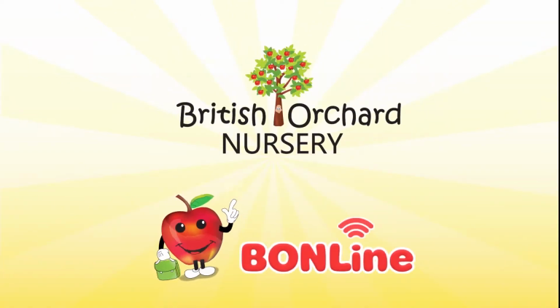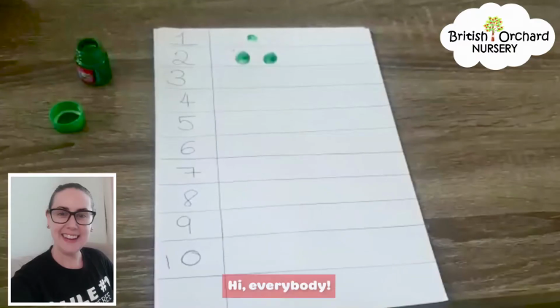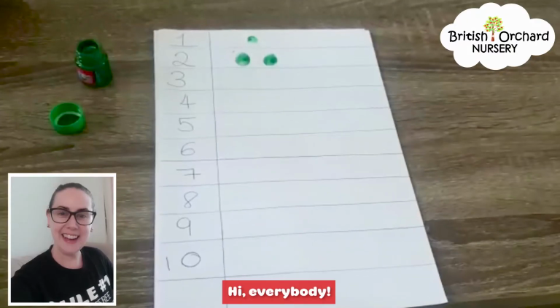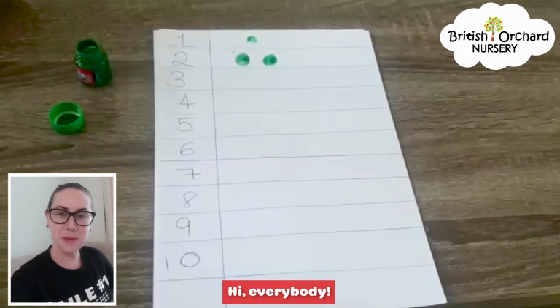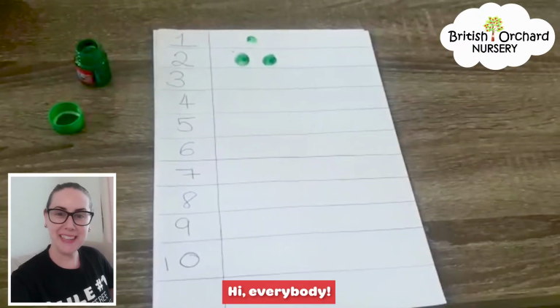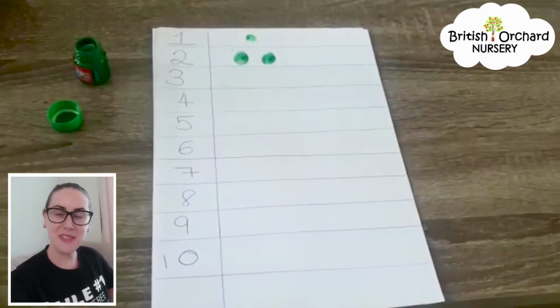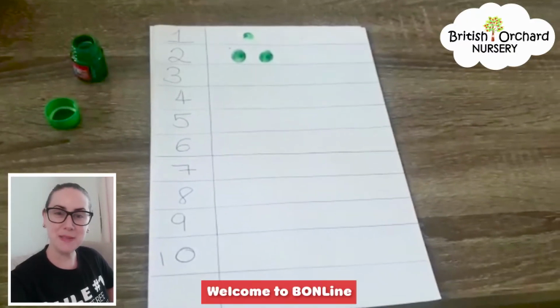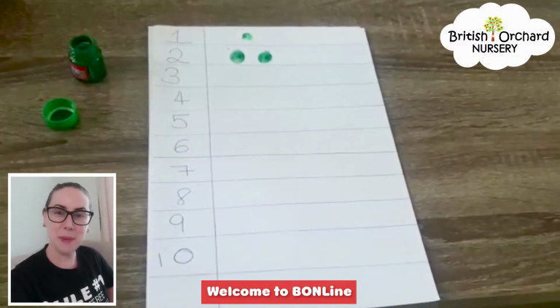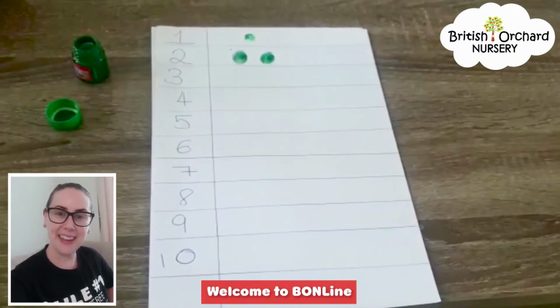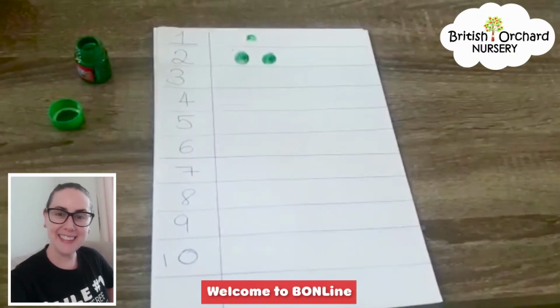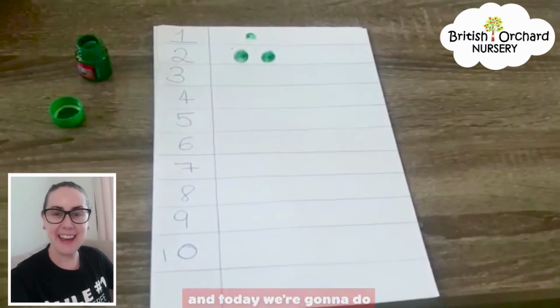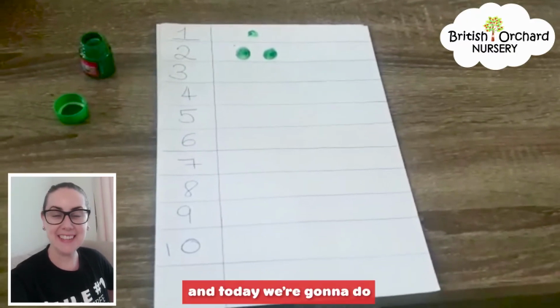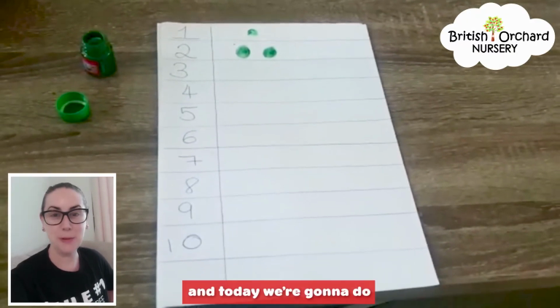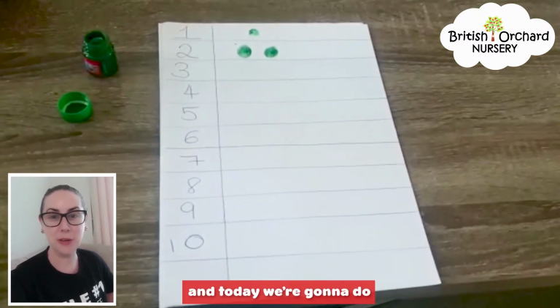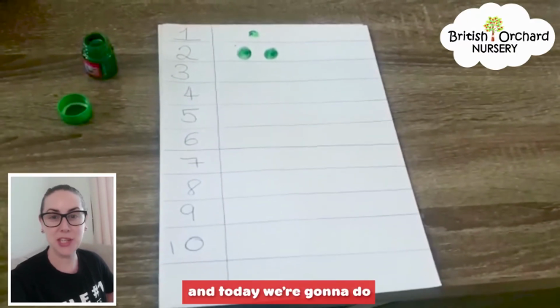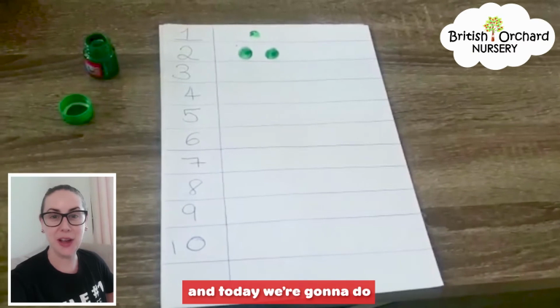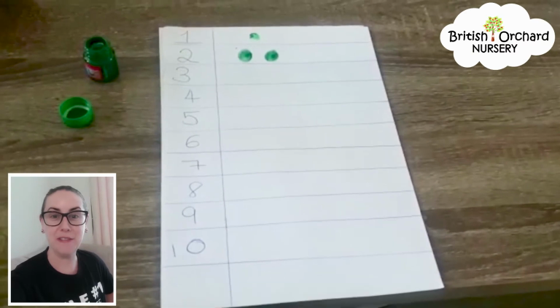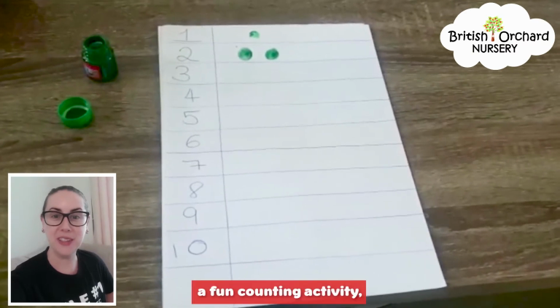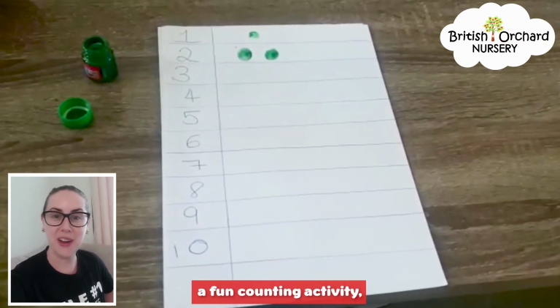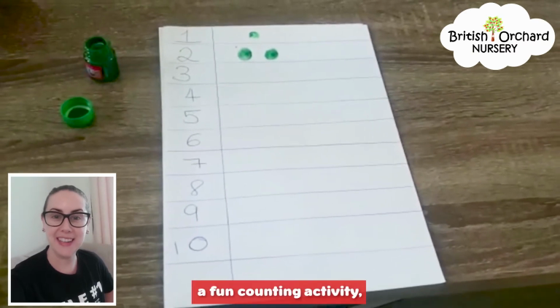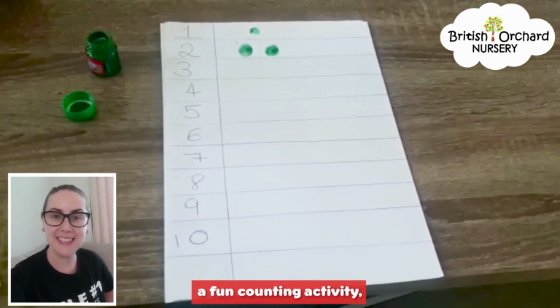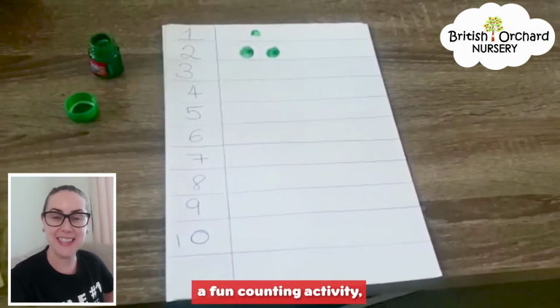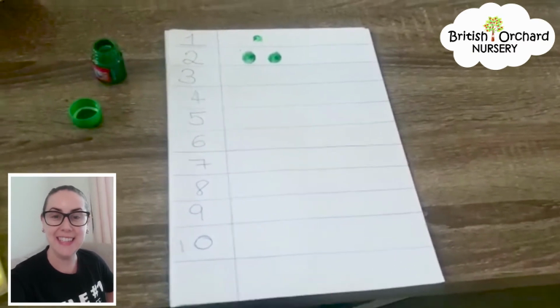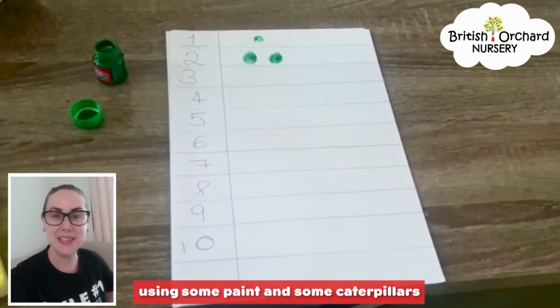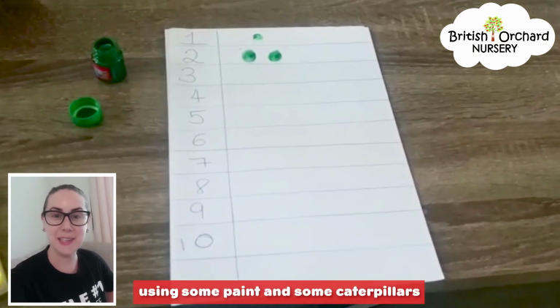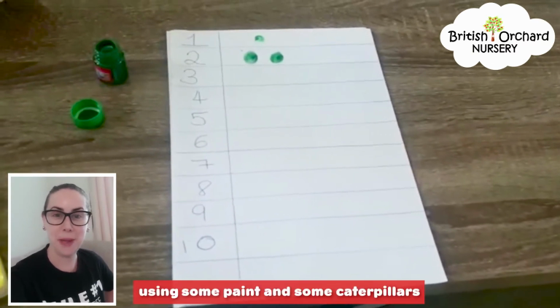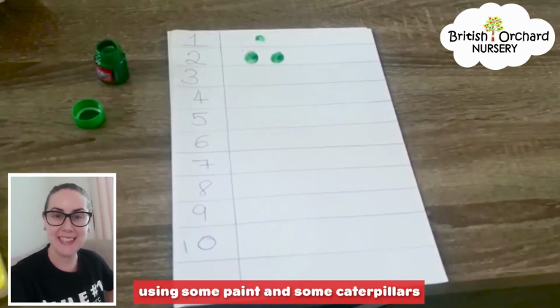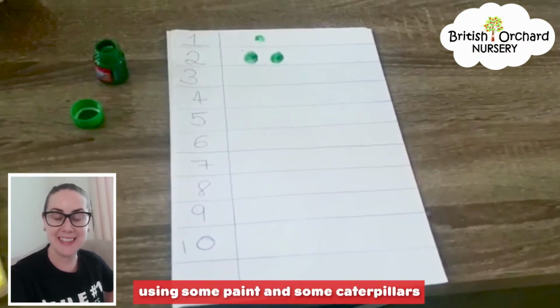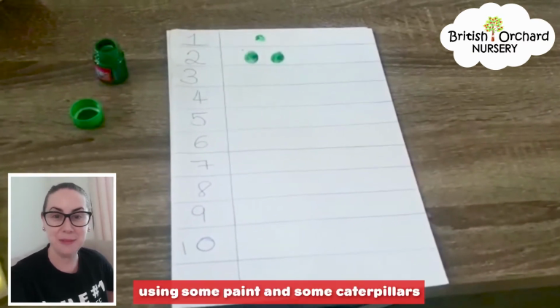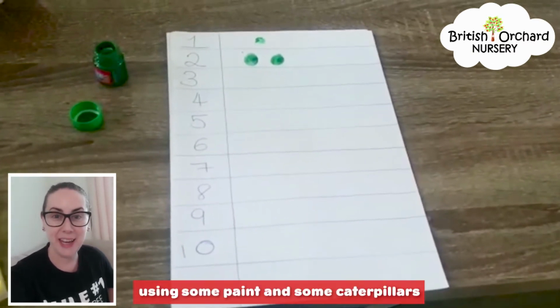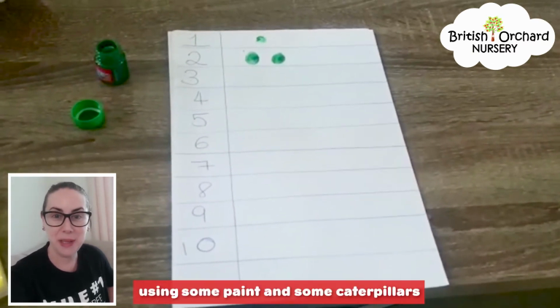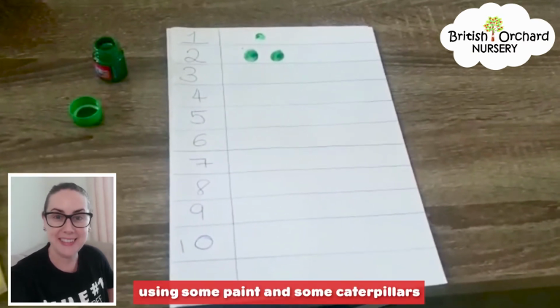Hi everybody, welcome to Bondline and today we're going to do a fun counting activity using some paint and some caterpillars.